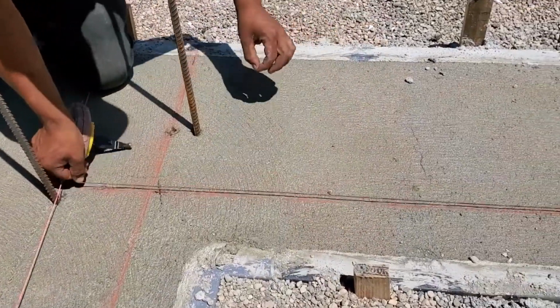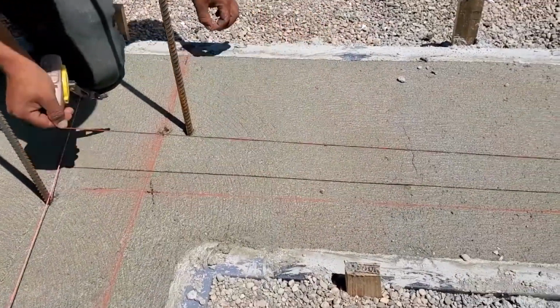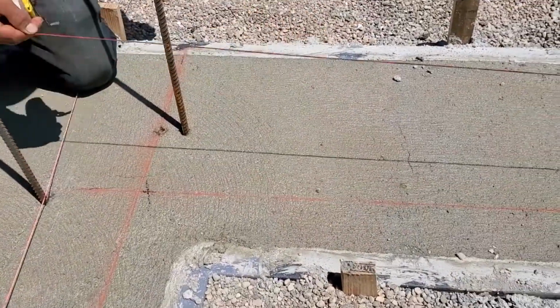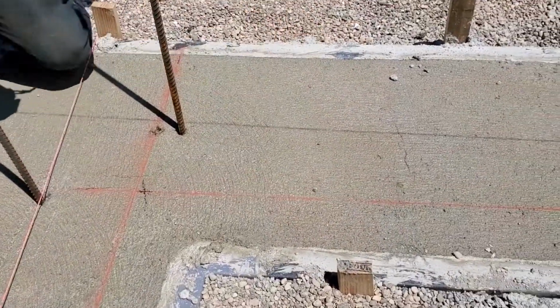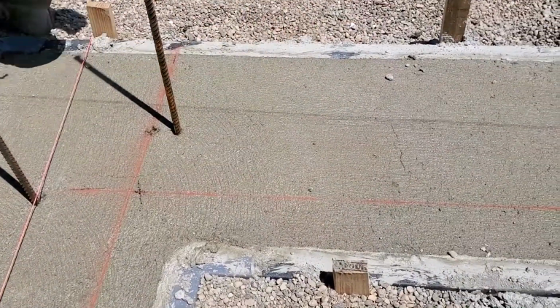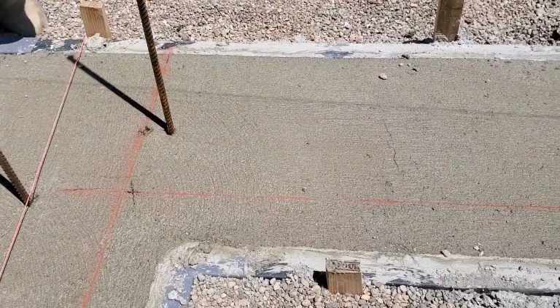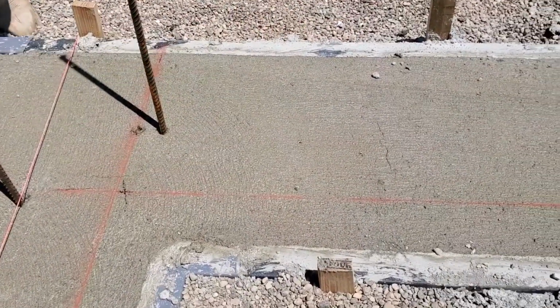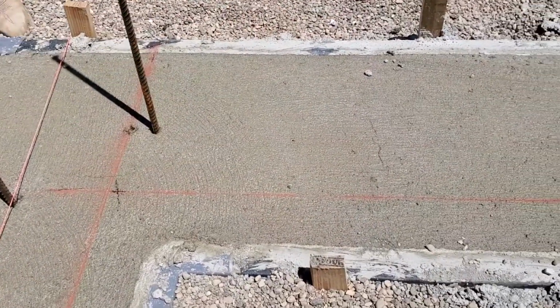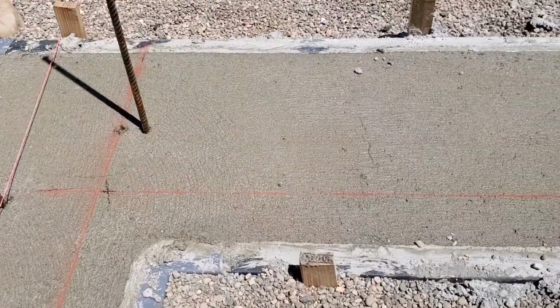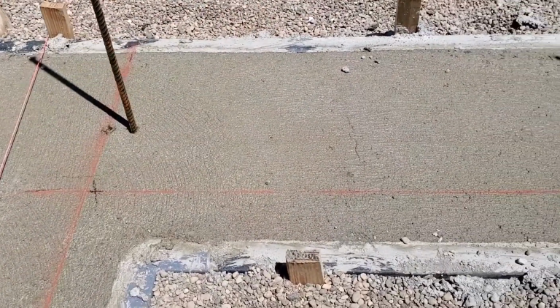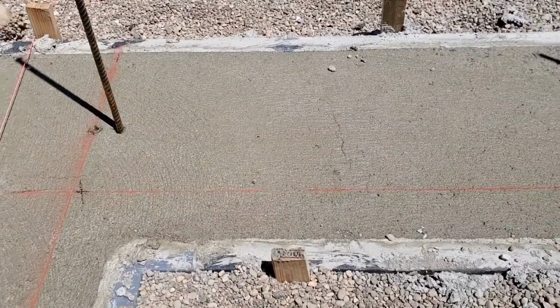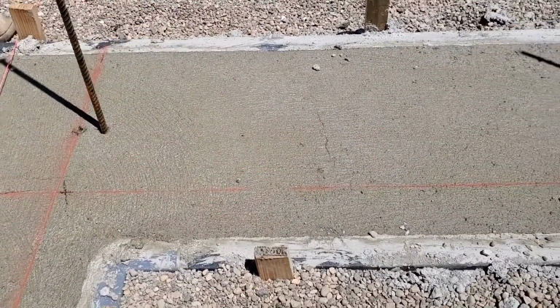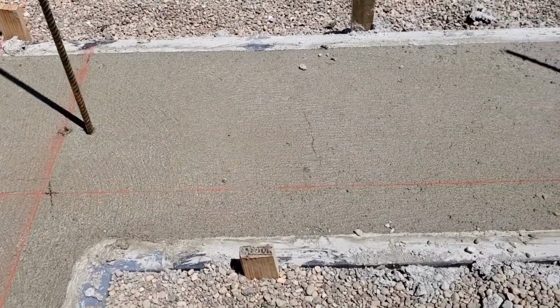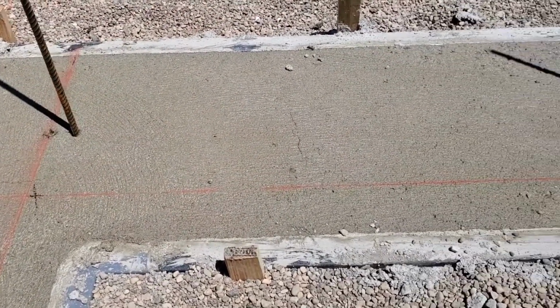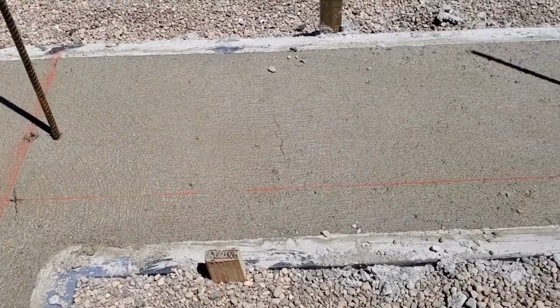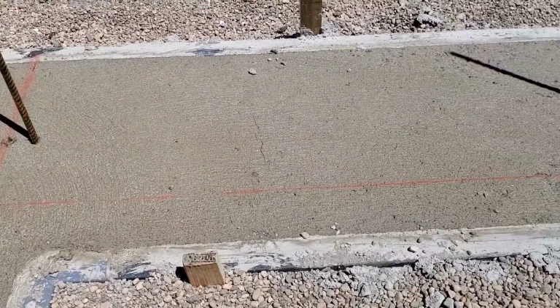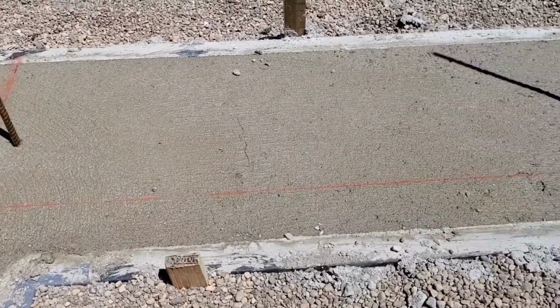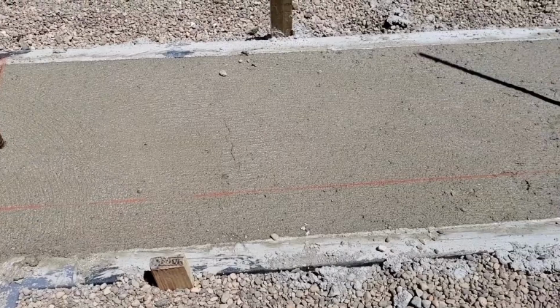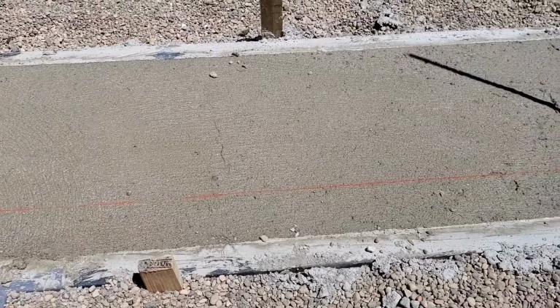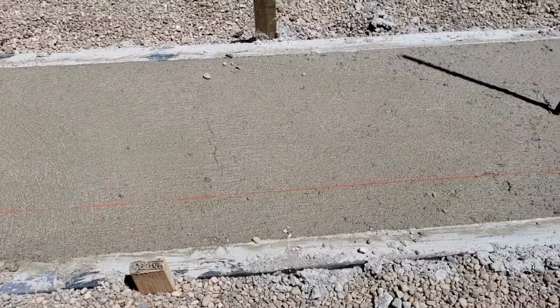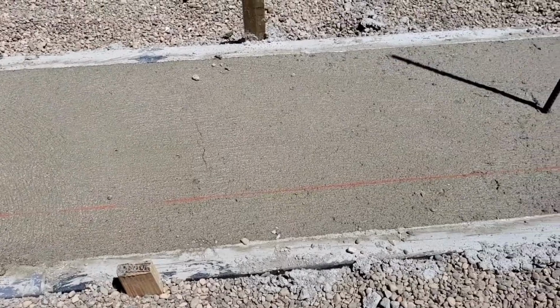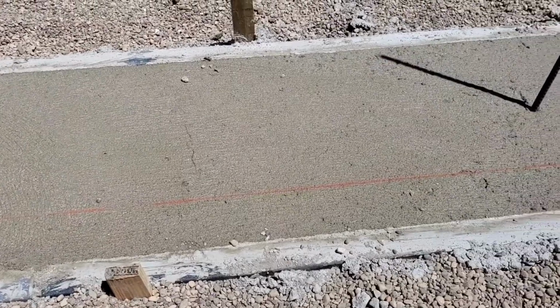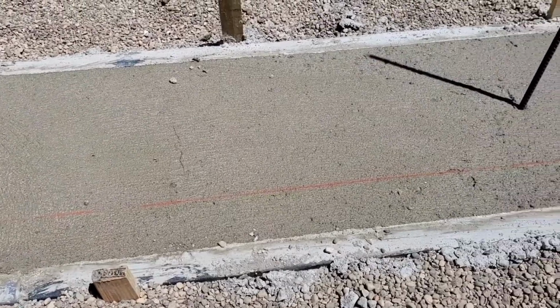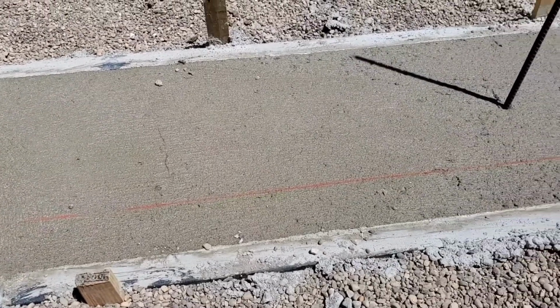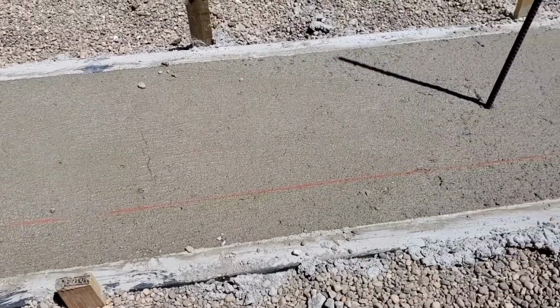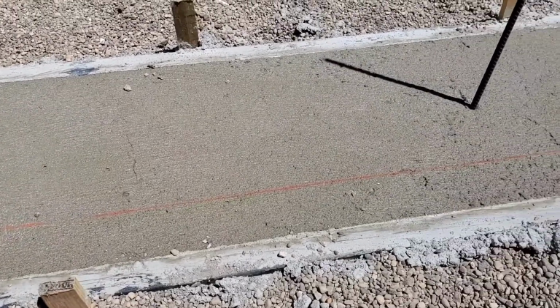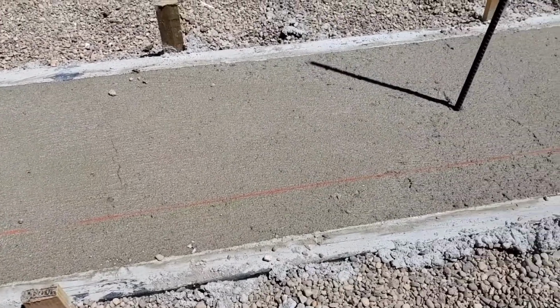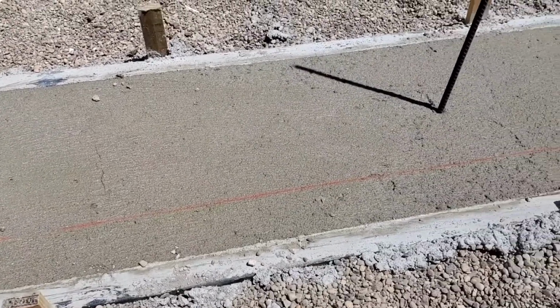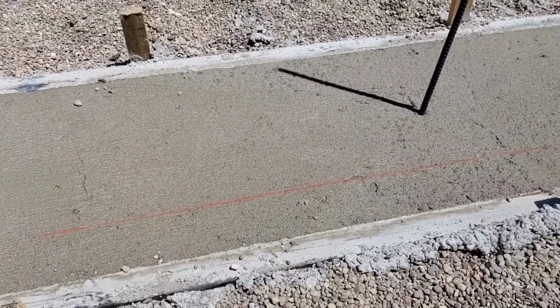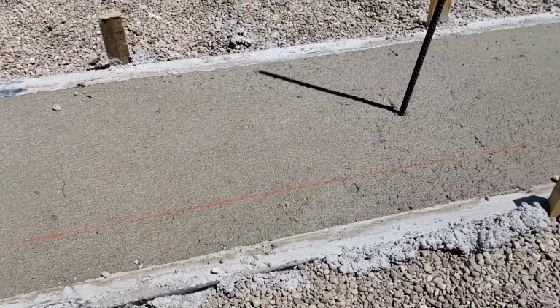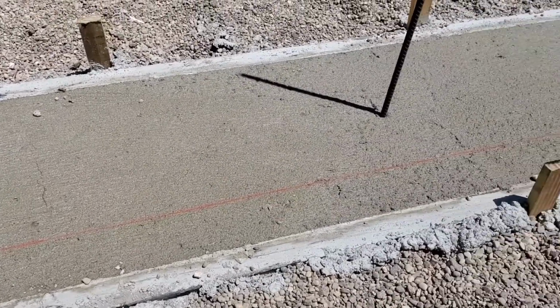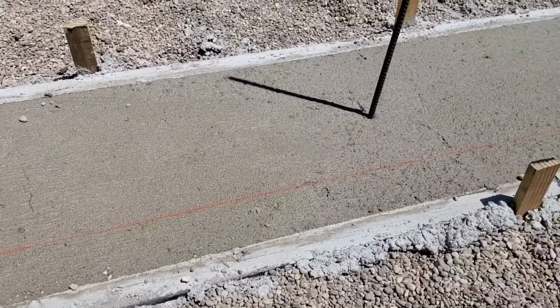Snap a chalk line along one side of the project. It should be 2 and a half inches beyond the location of the concrete wall.